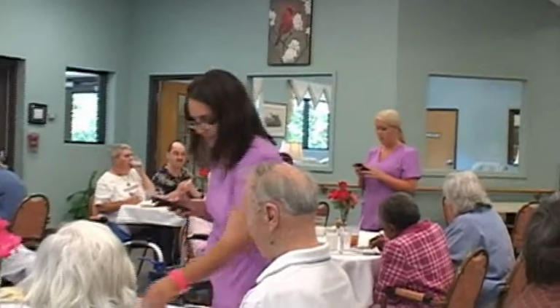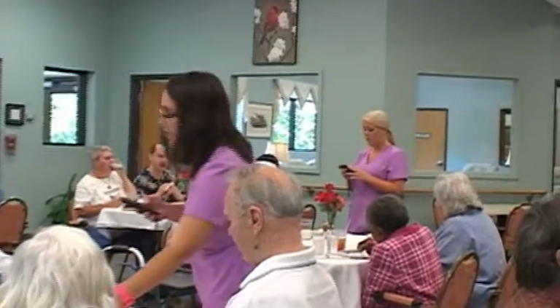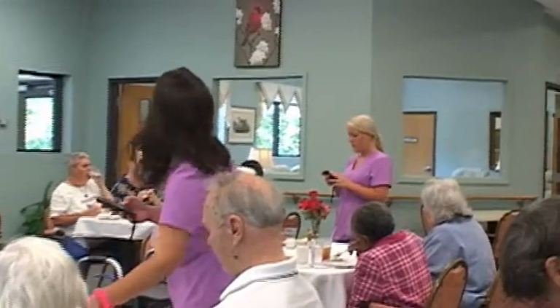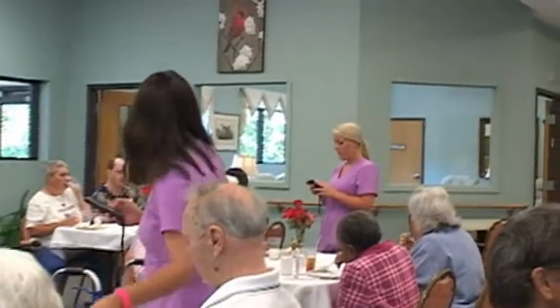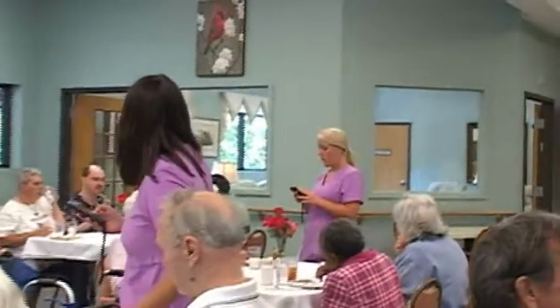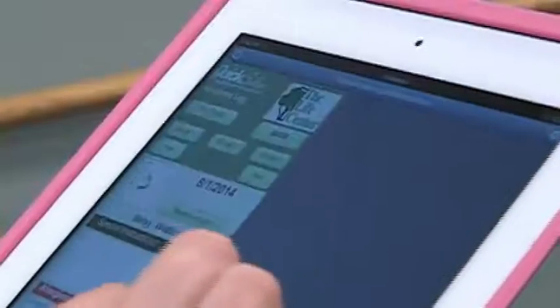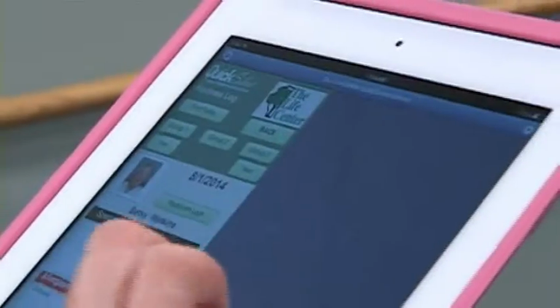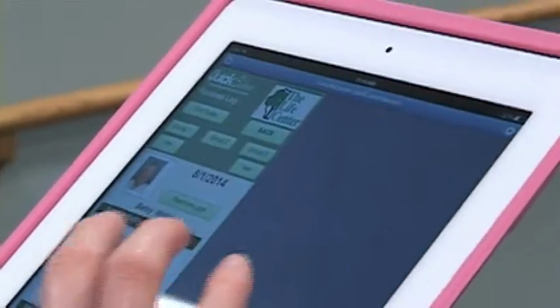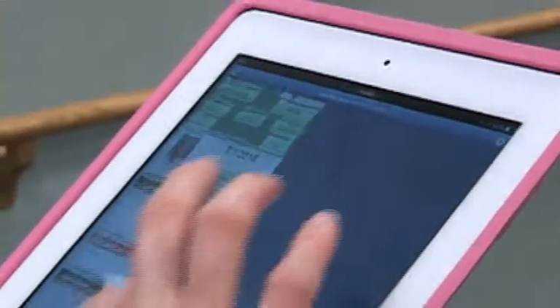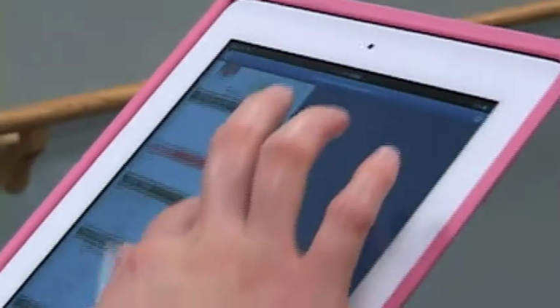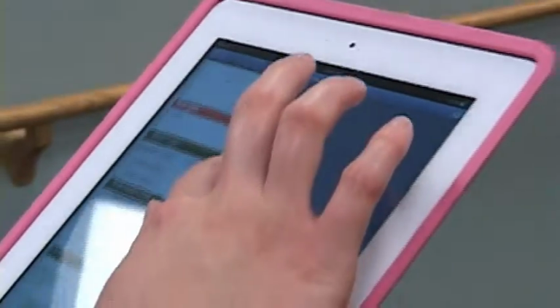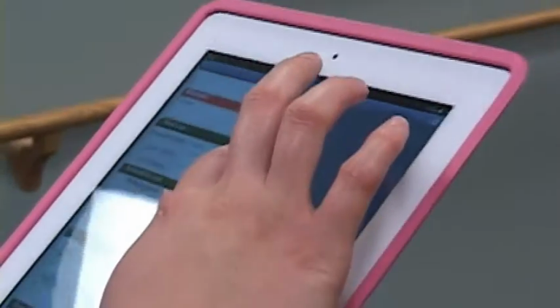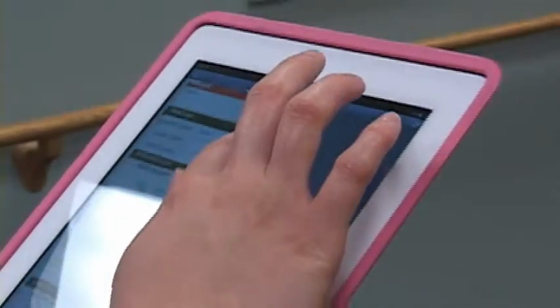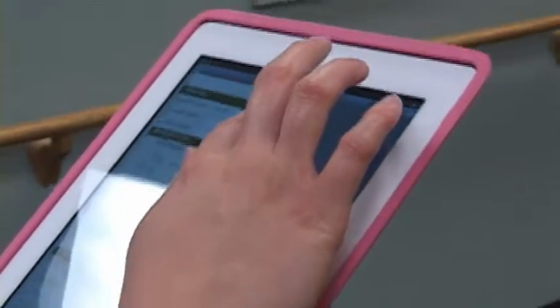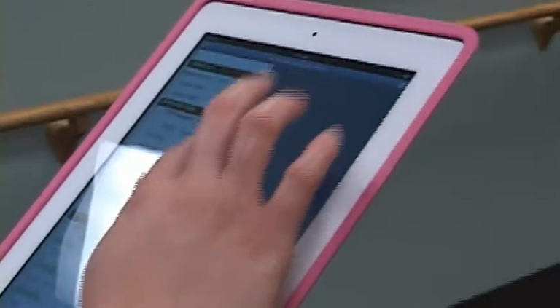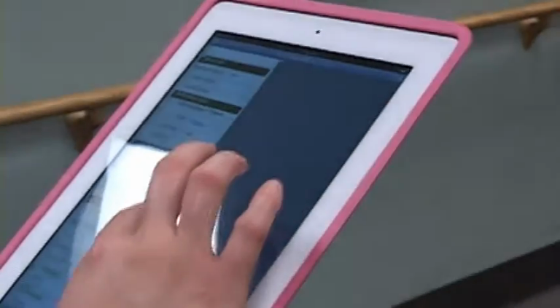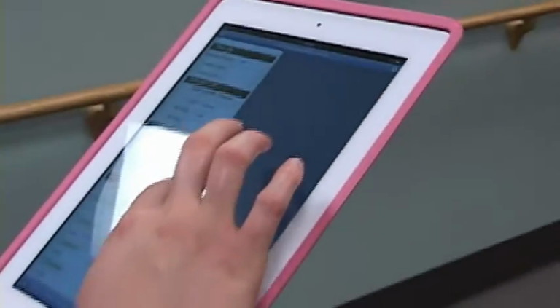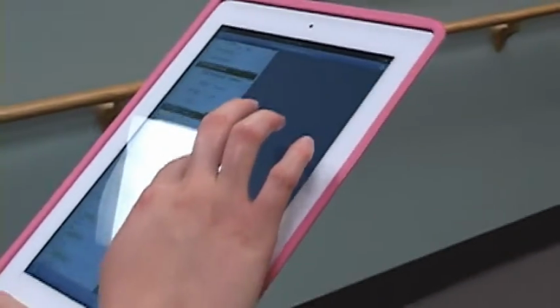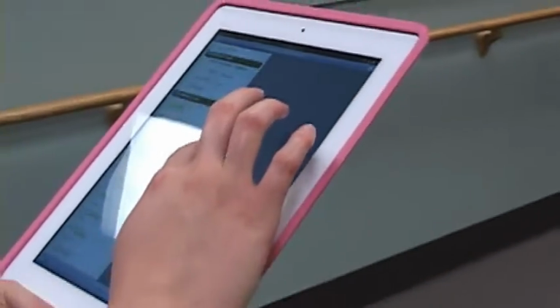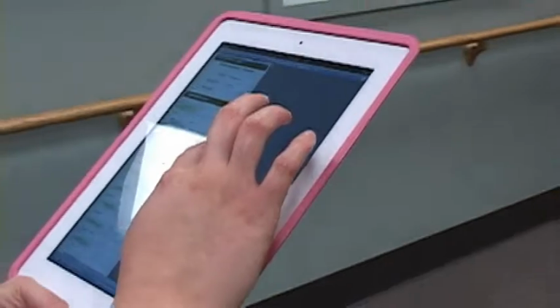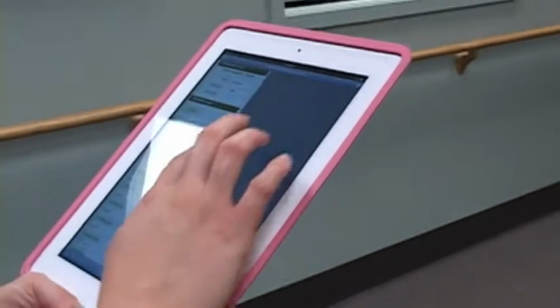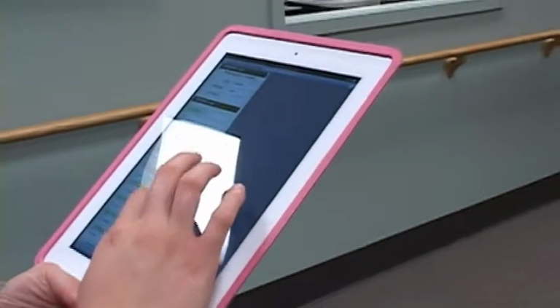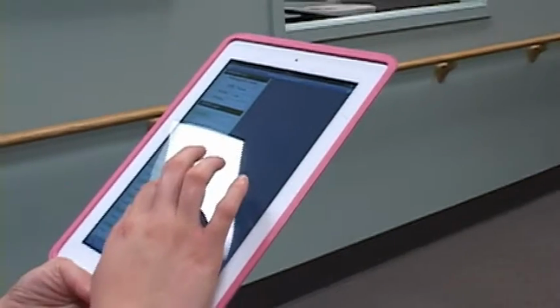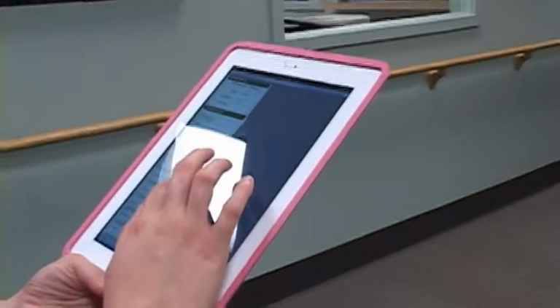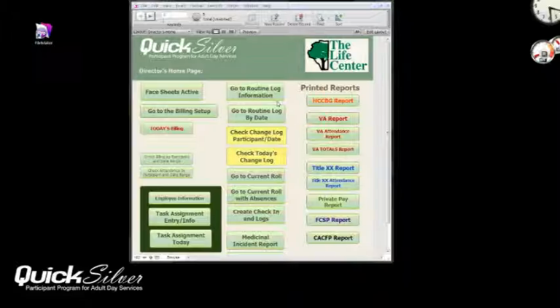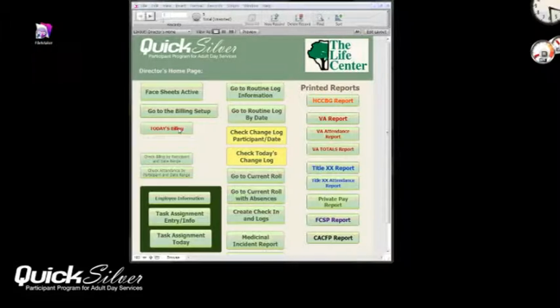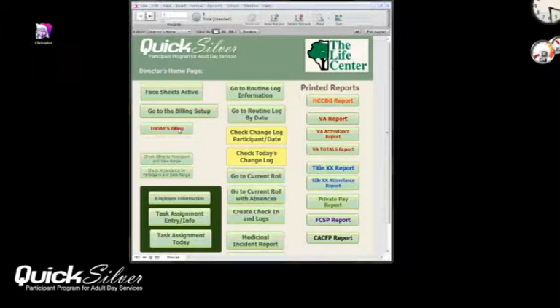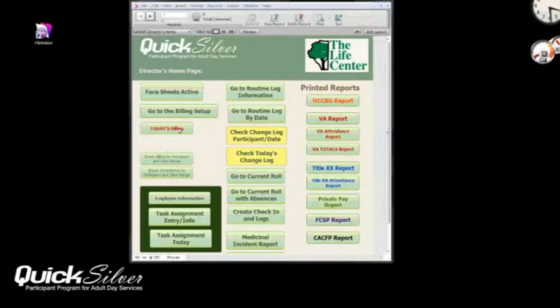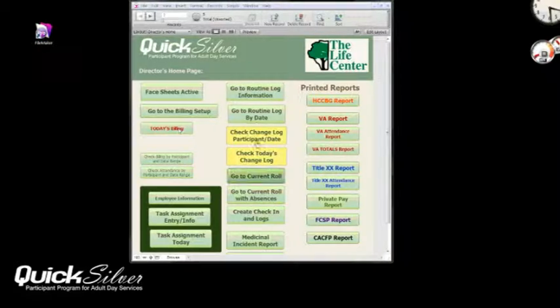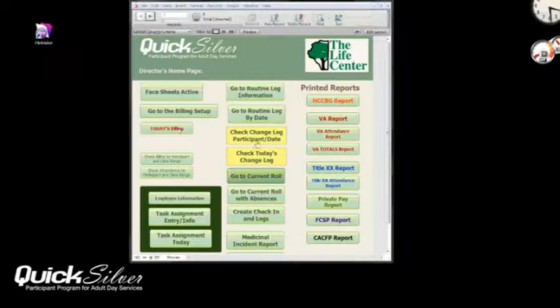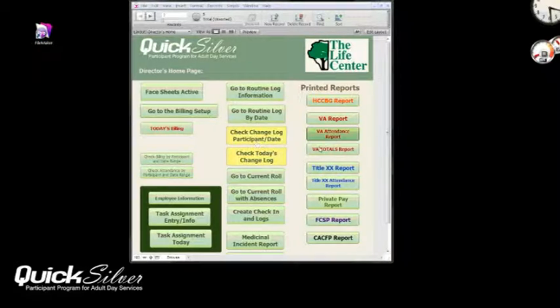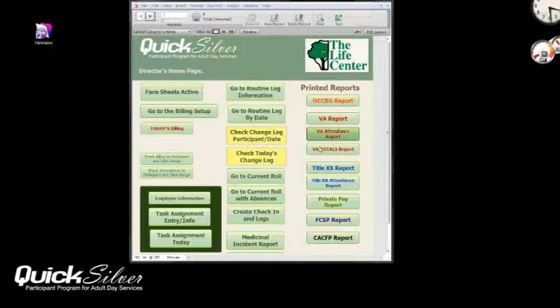Food intake, hydration, toileting, and even basic medical charting and medicine administration by a simple button interface.